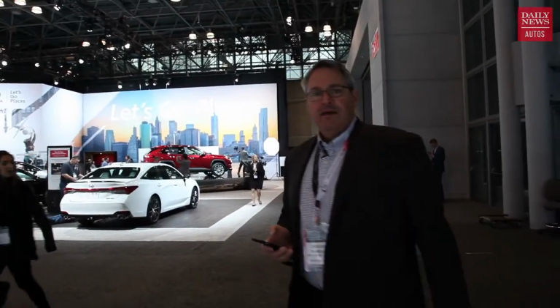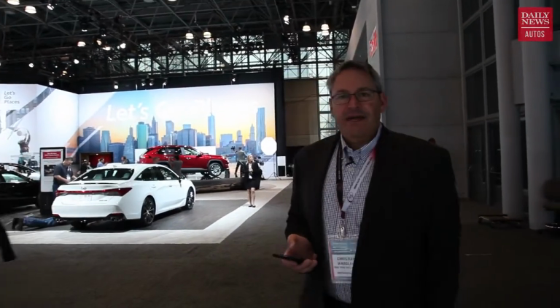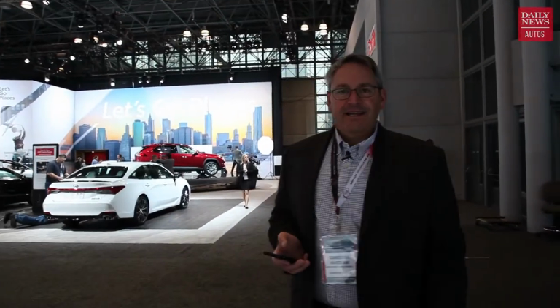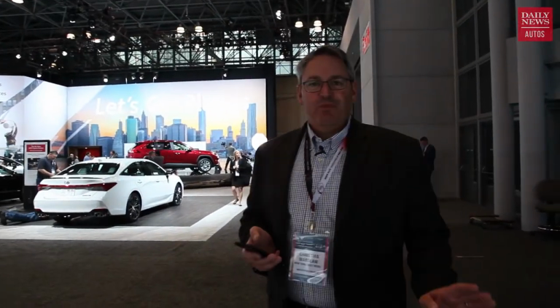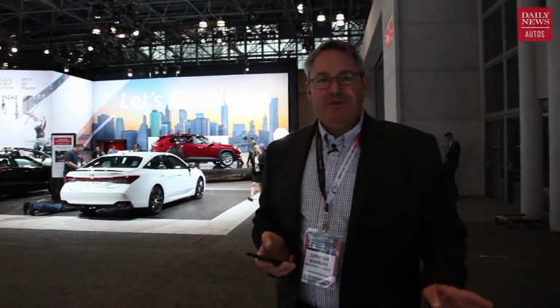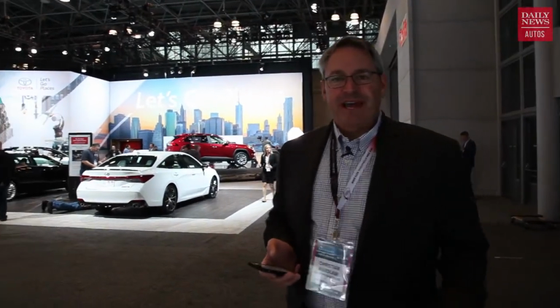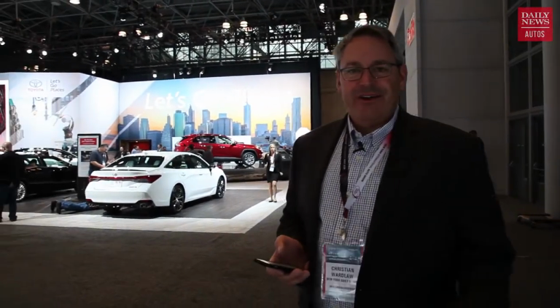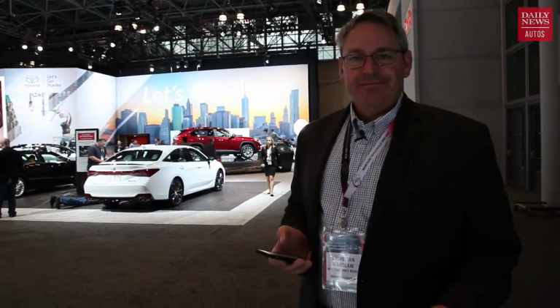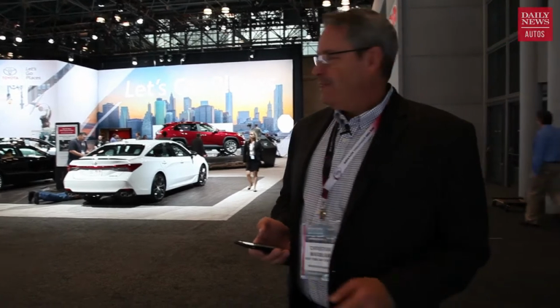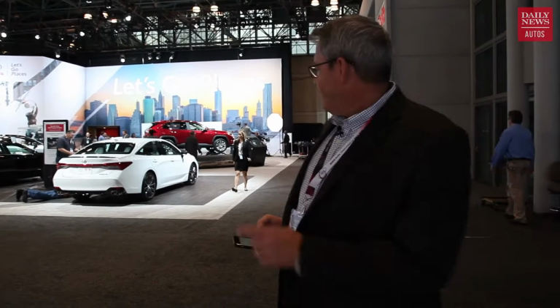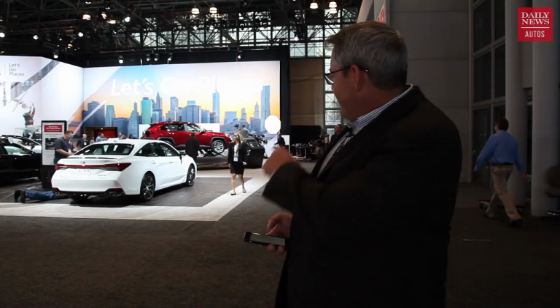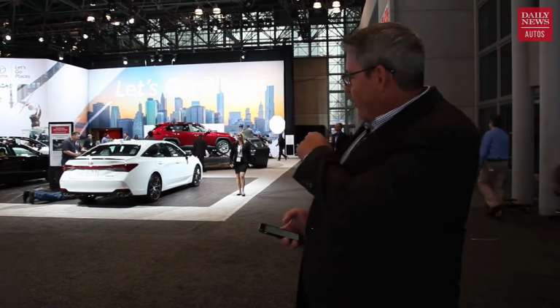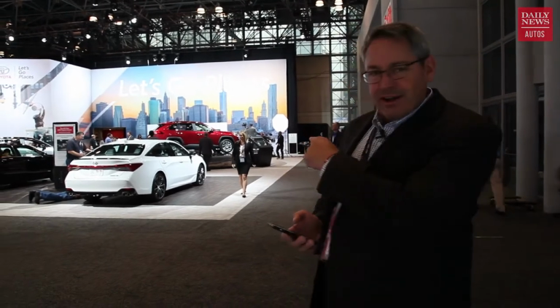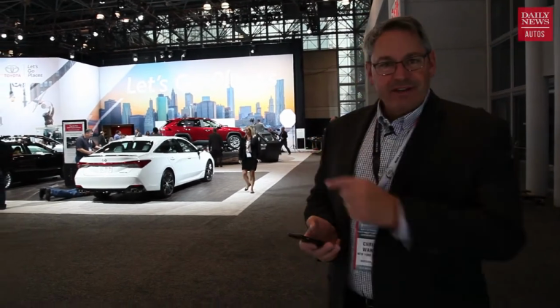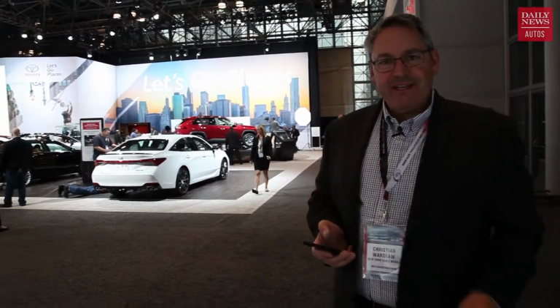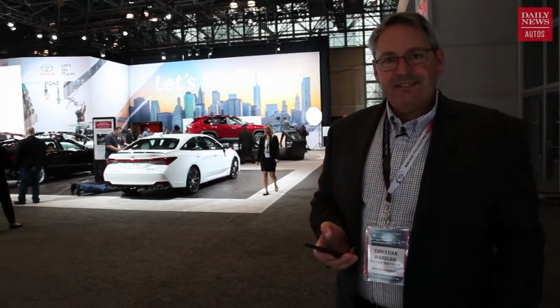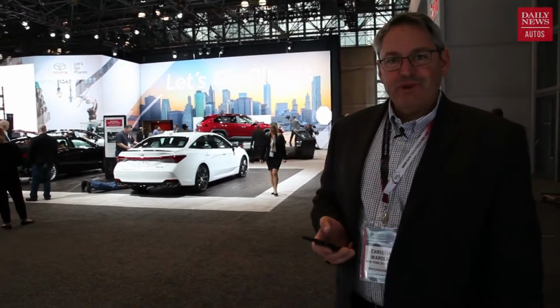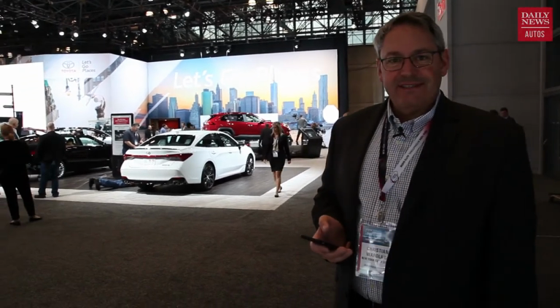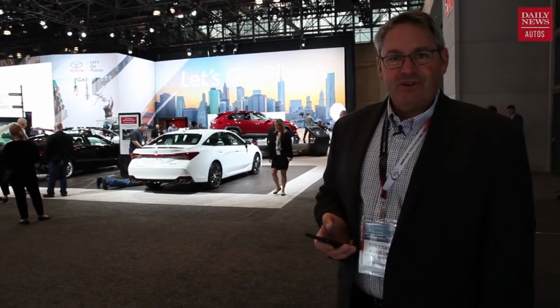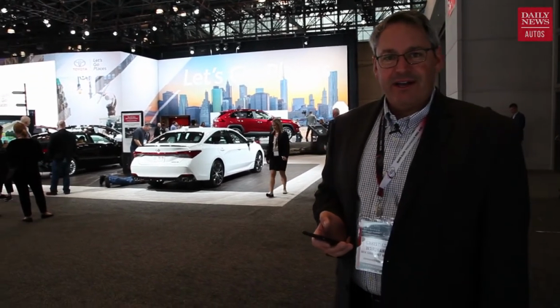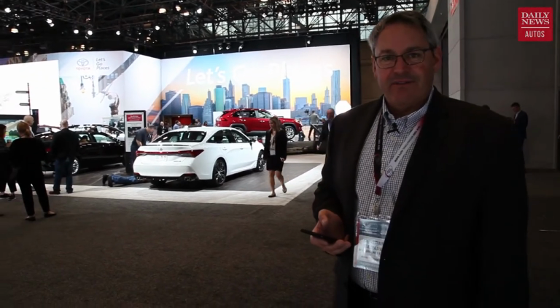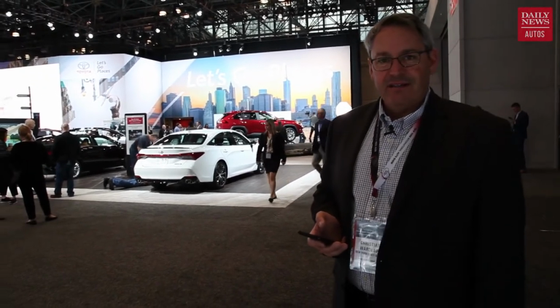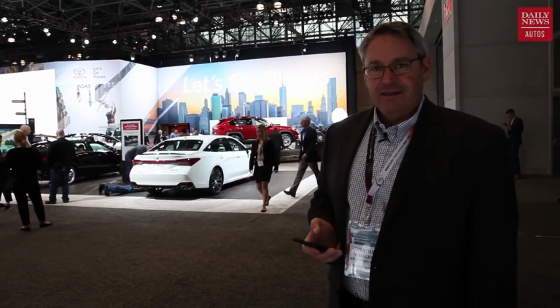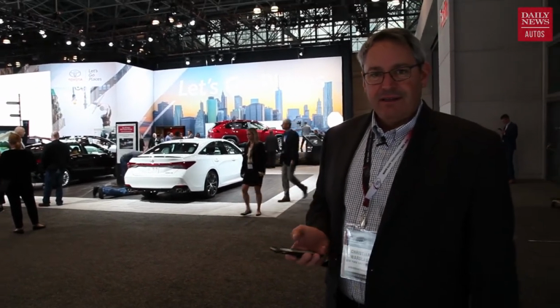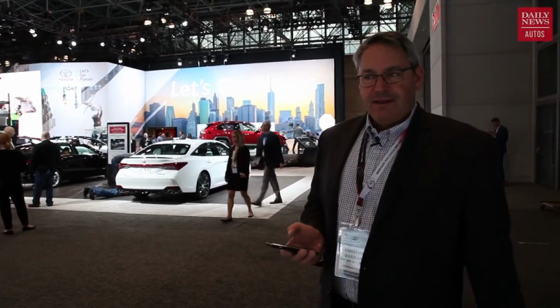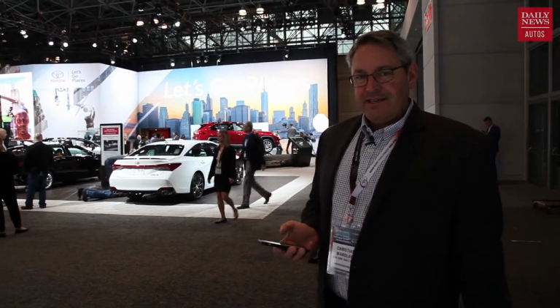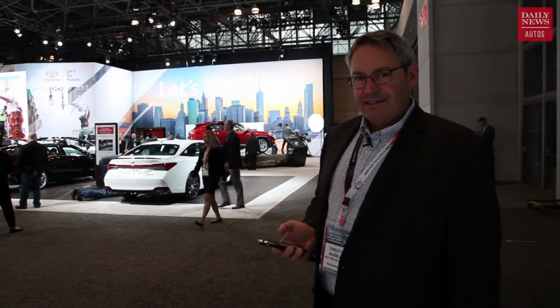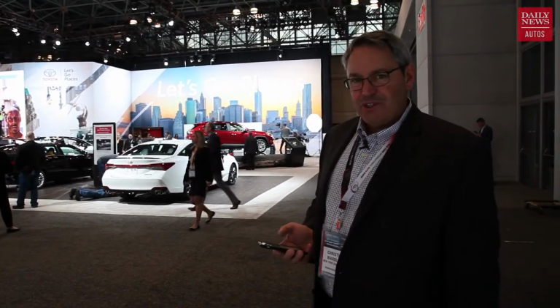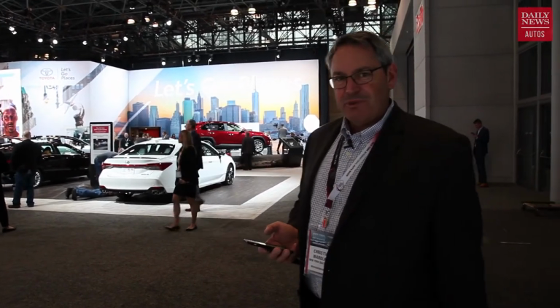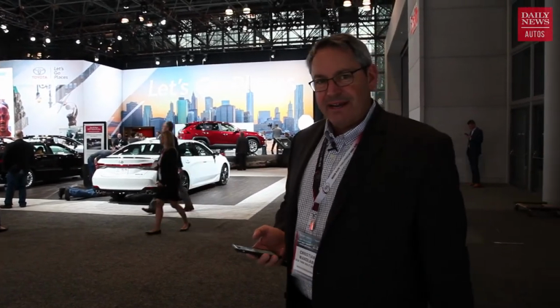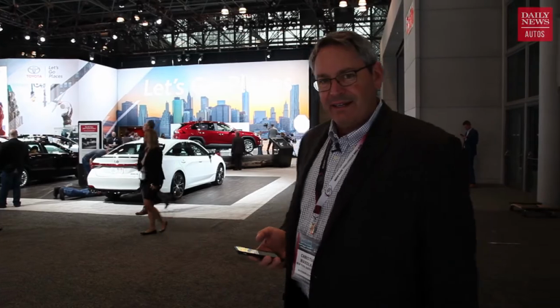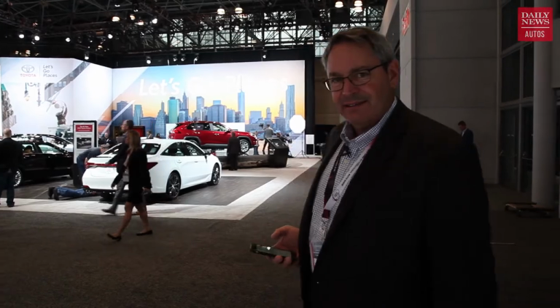Can I just point something out? That white car right there is the redesigned Toyota Avalon — how do you tell the difference between that and a Lexus?